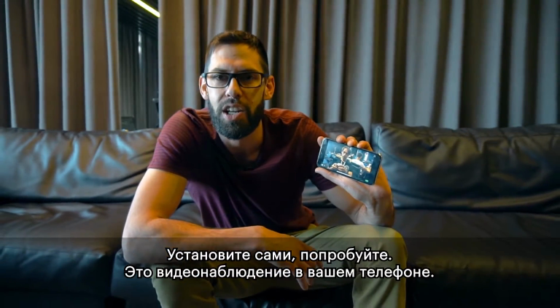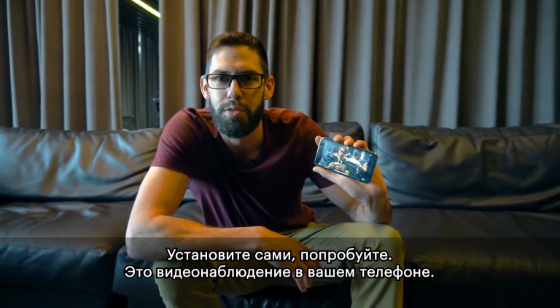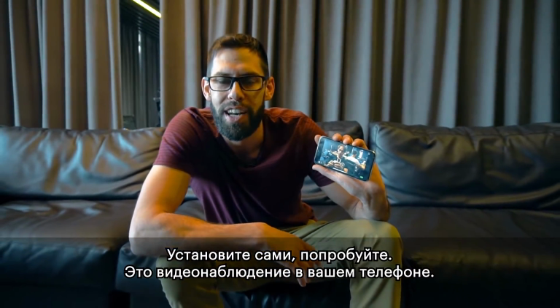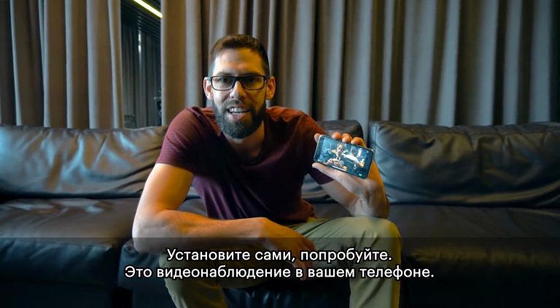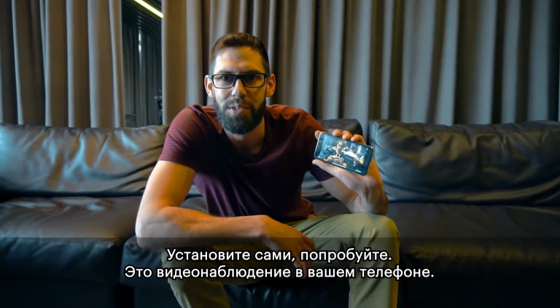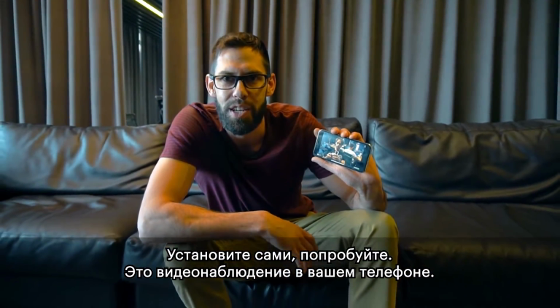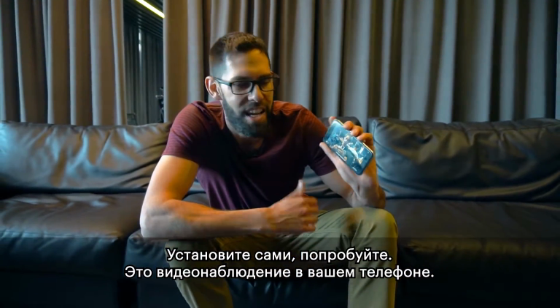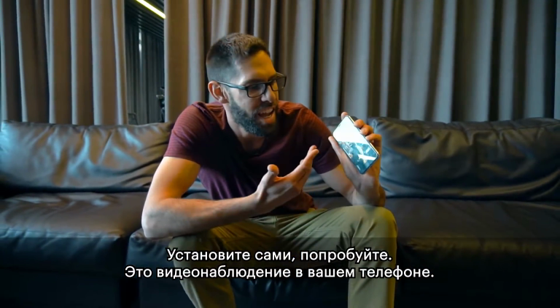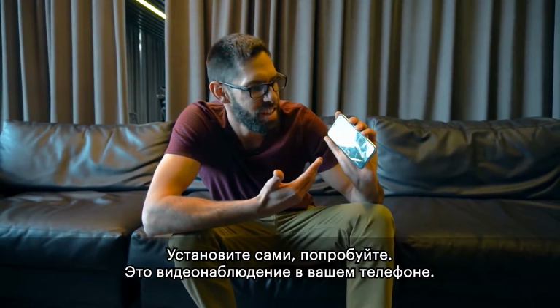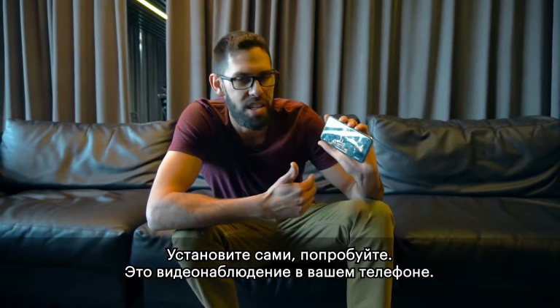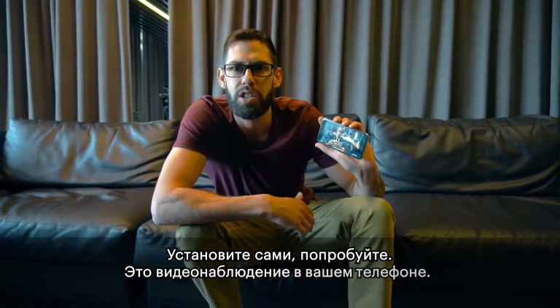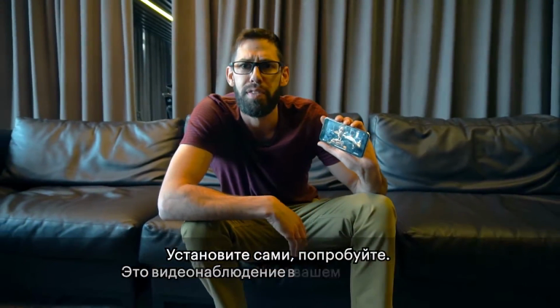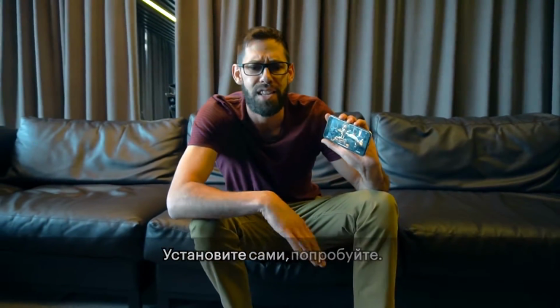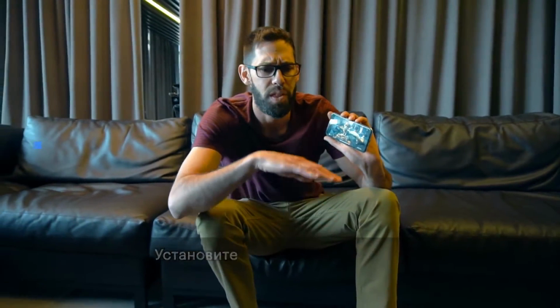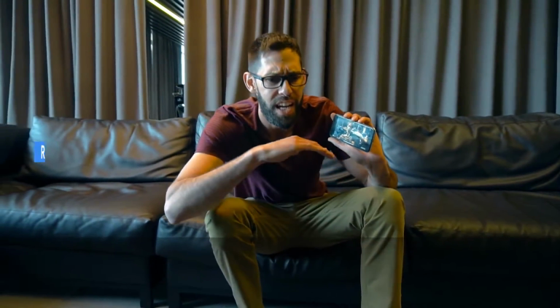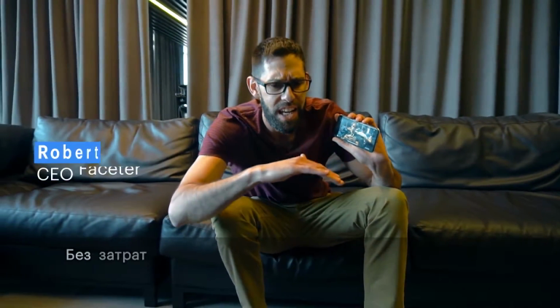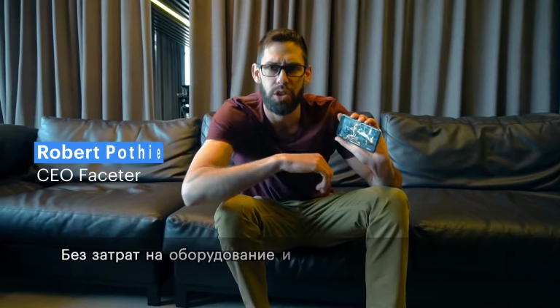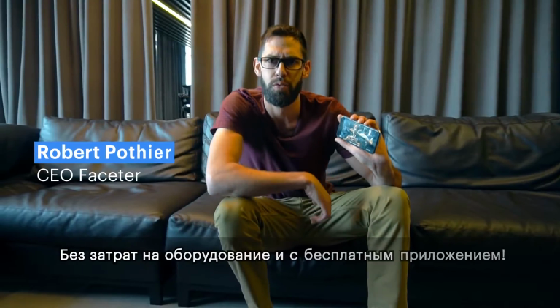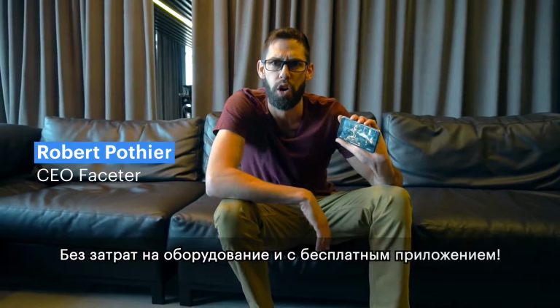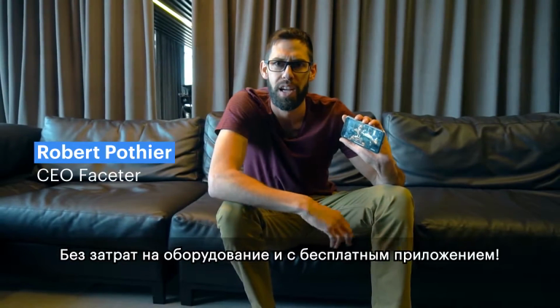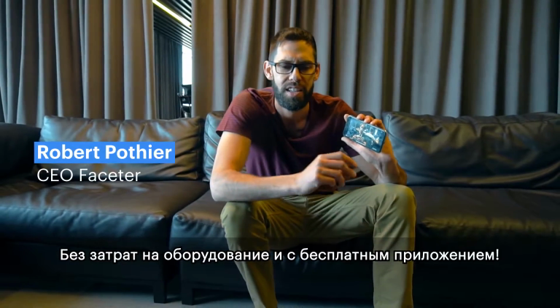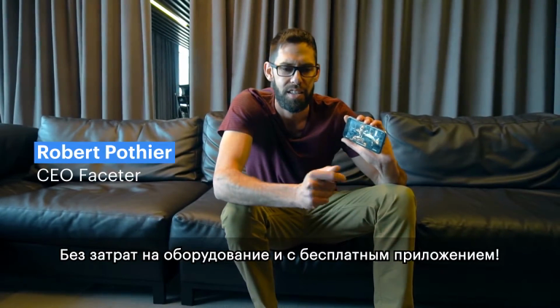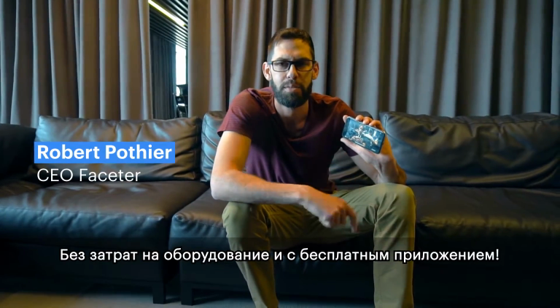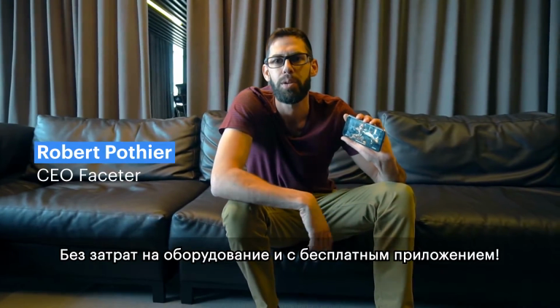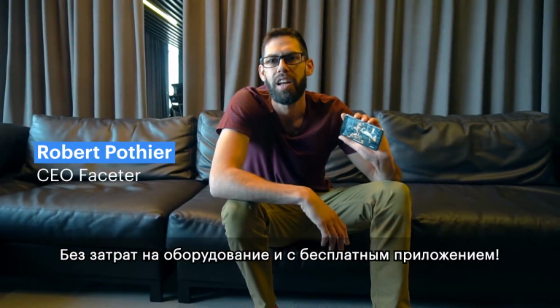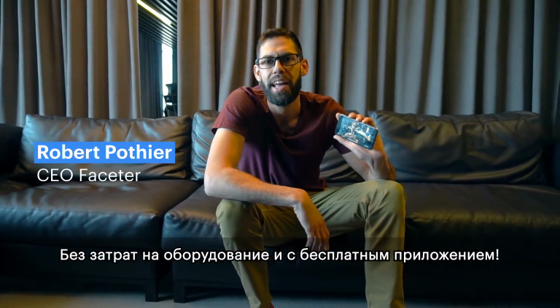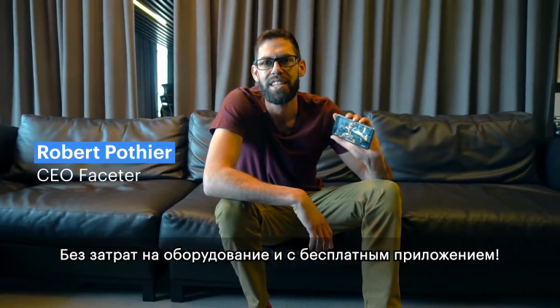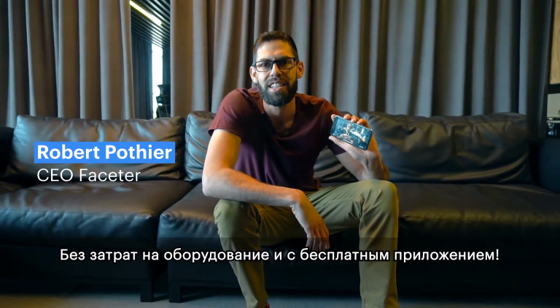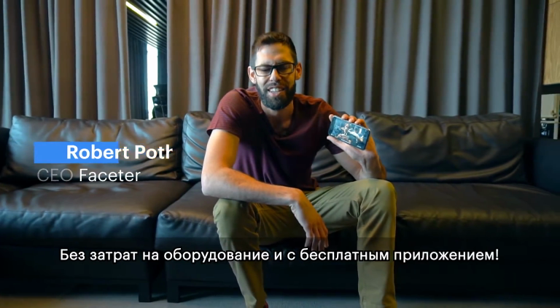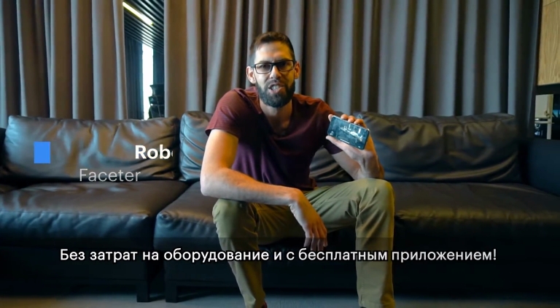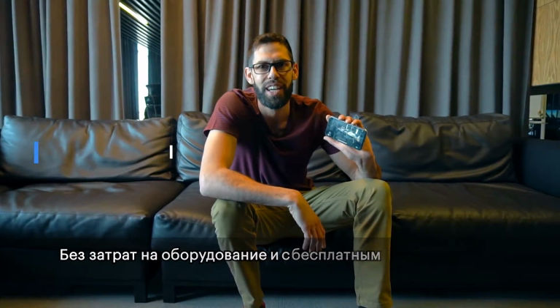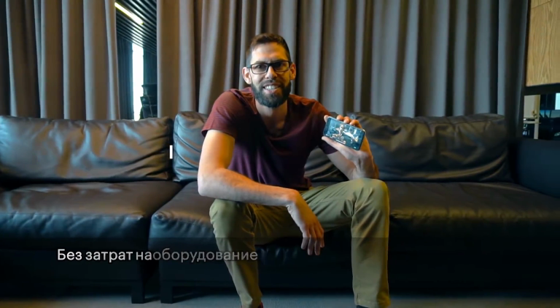It's a load of fun and it's free. As you can see, you've got surveillance without any hardware cost. It's simple and easy — enjoy, guys!